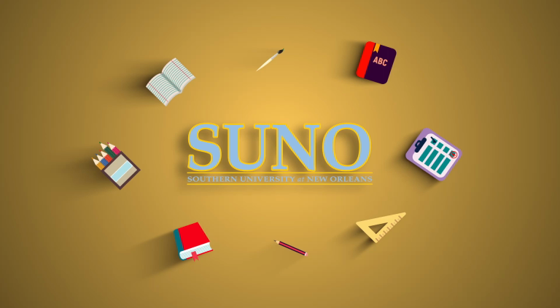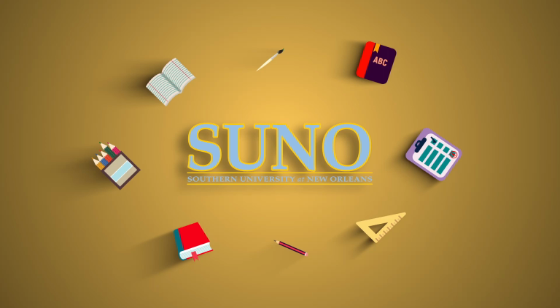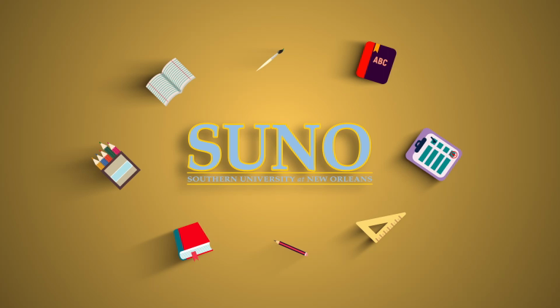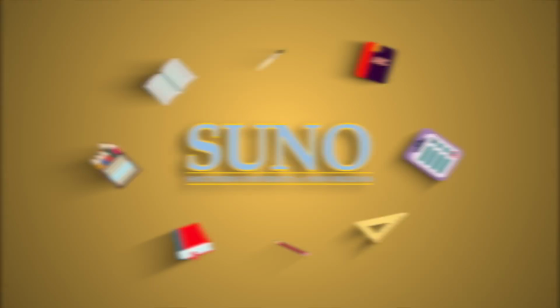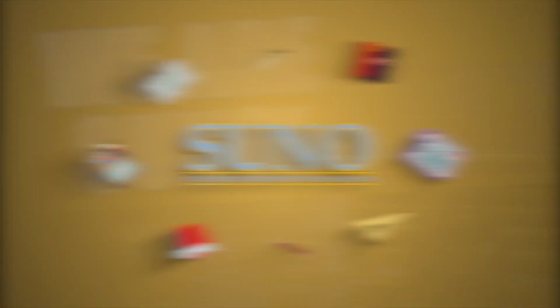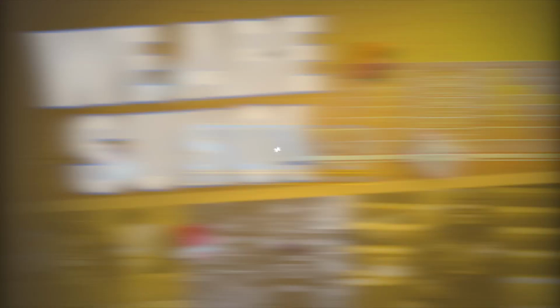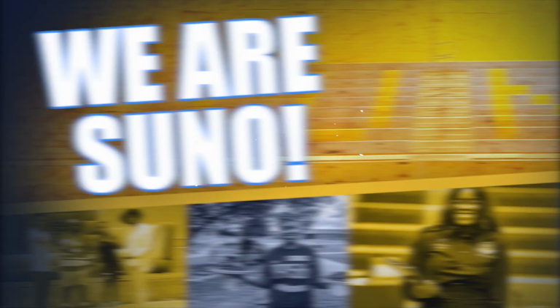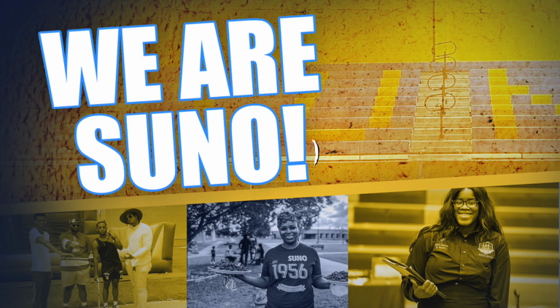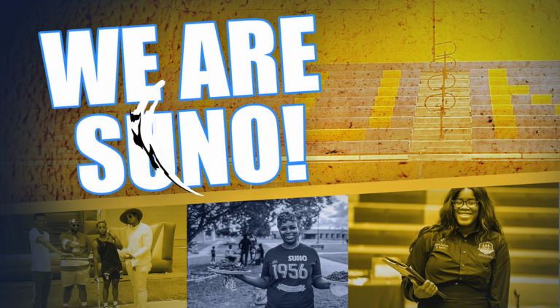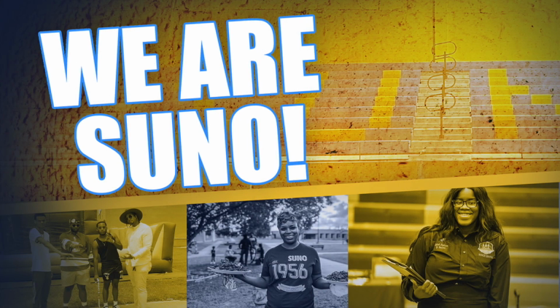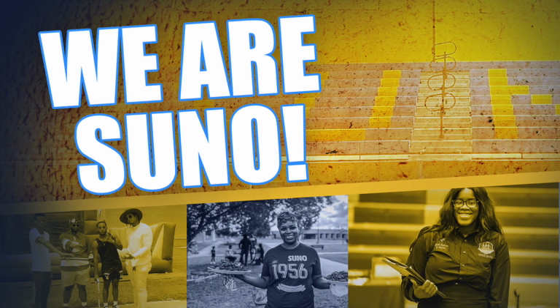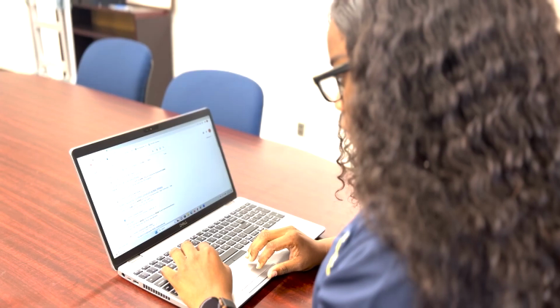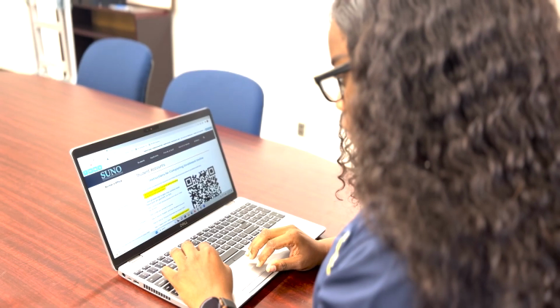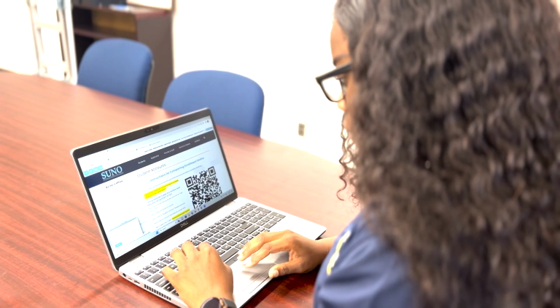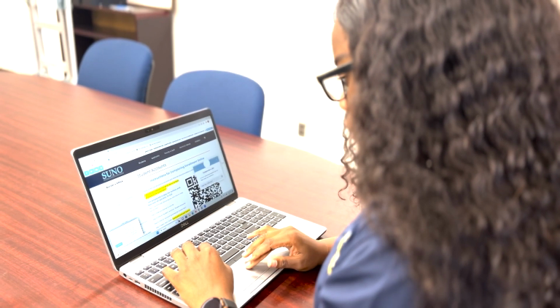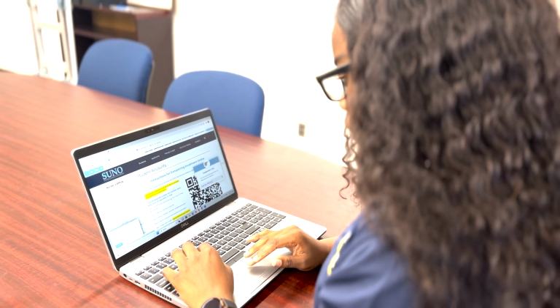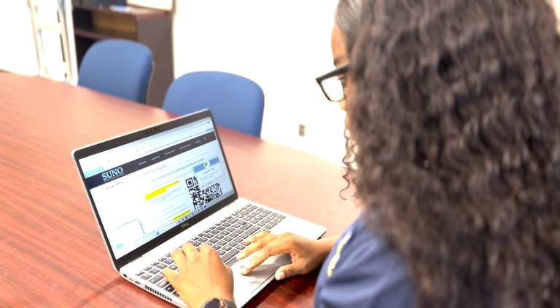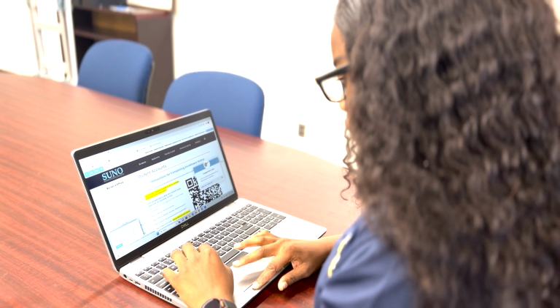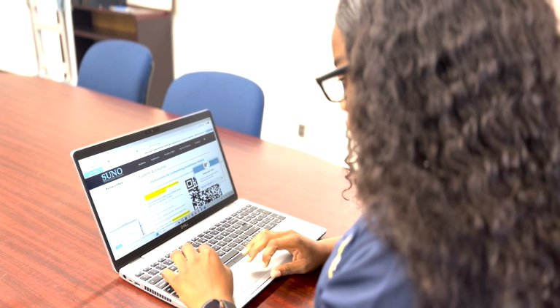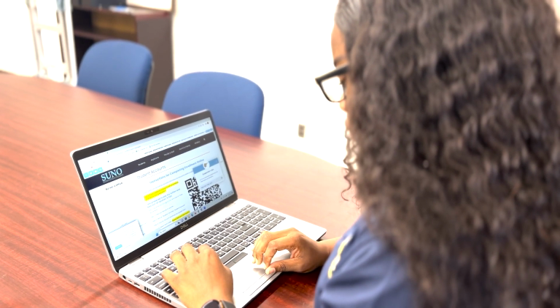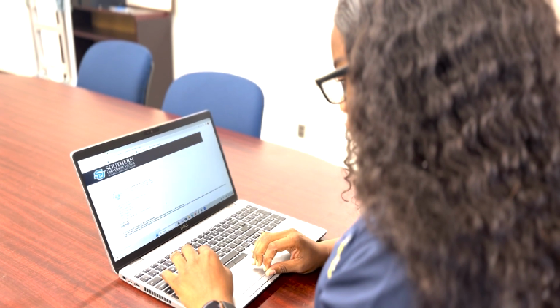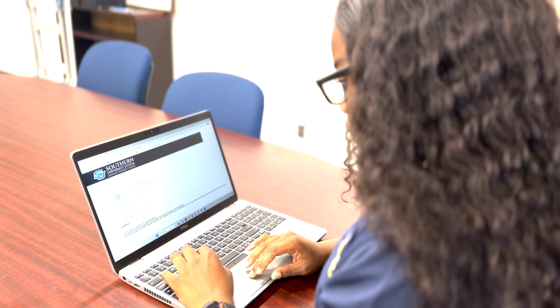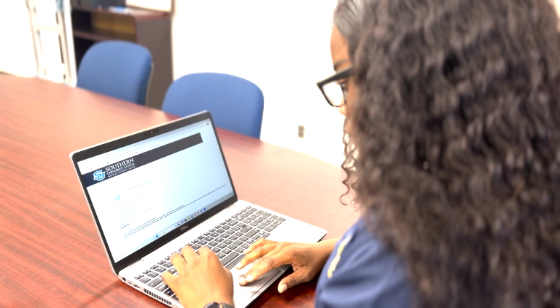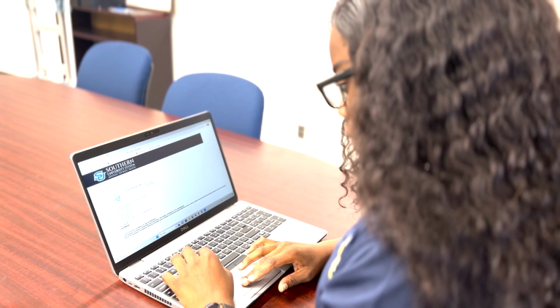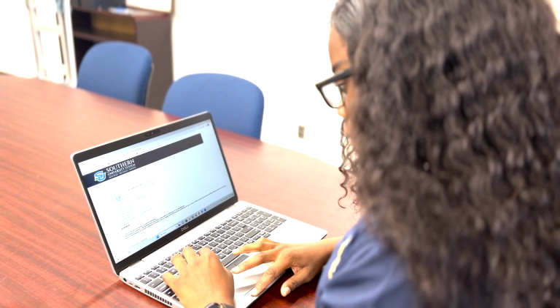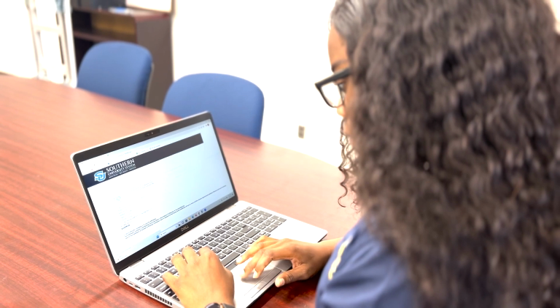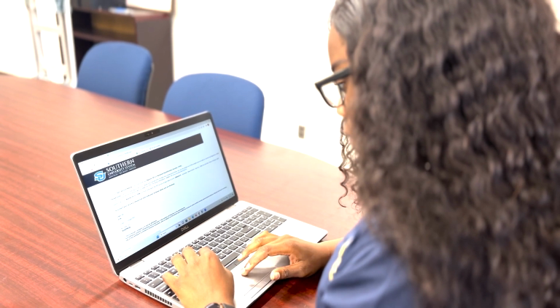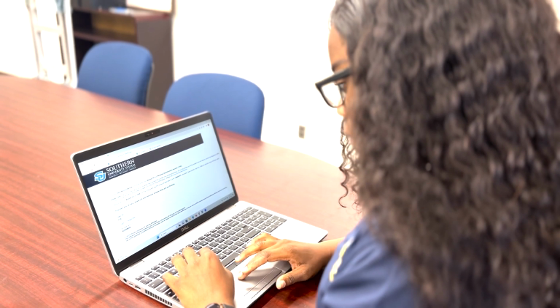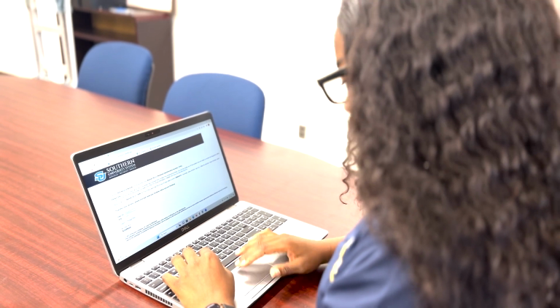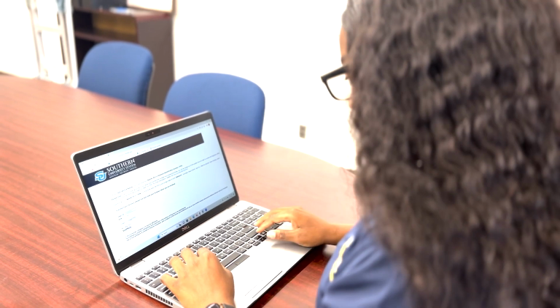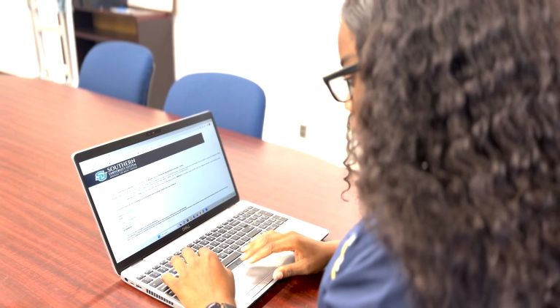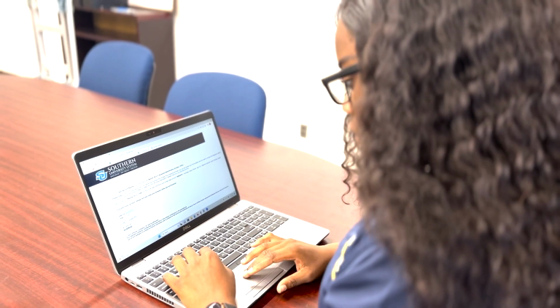Hey Suno Knights, it's time to register for Fall 2023. The deadline to complete your enrollment is Friday, September 8th.